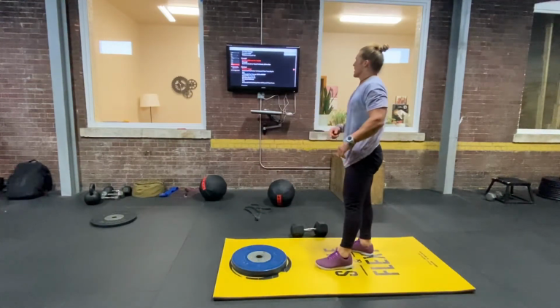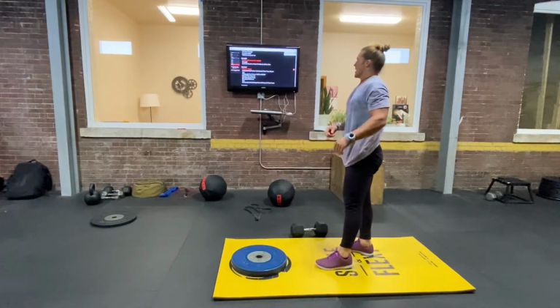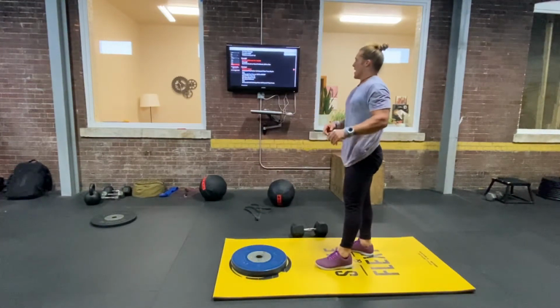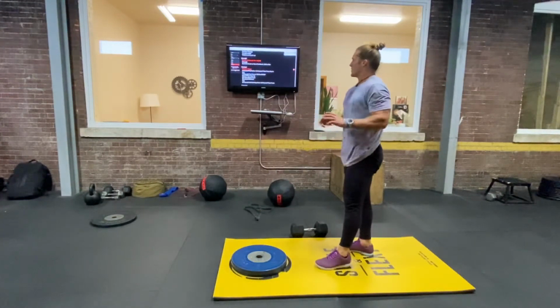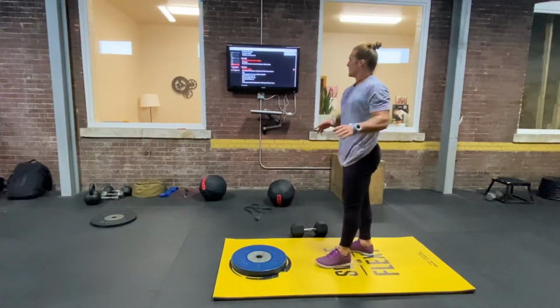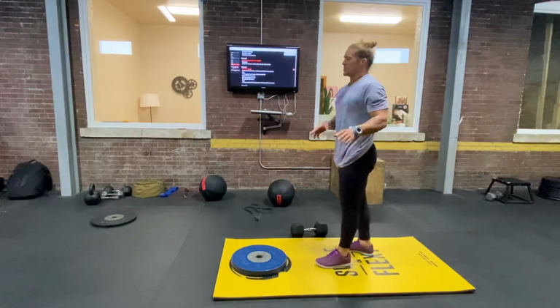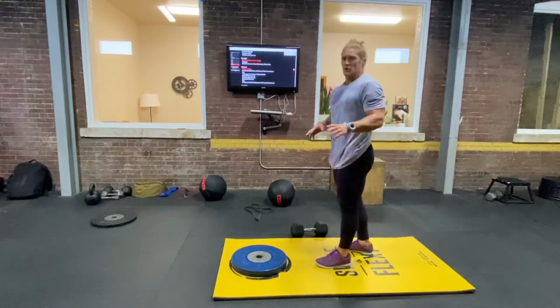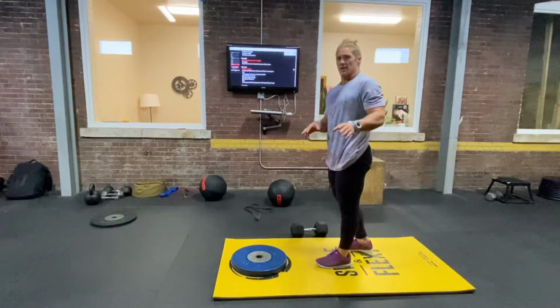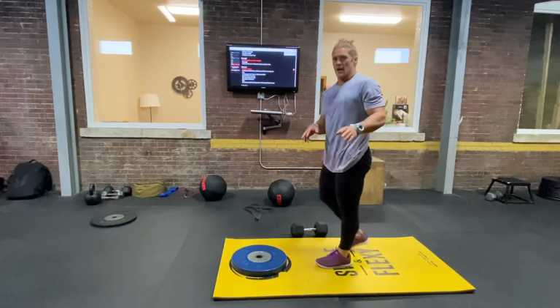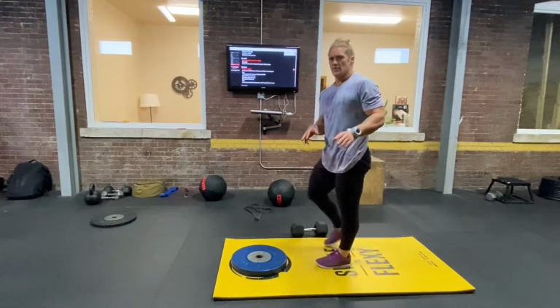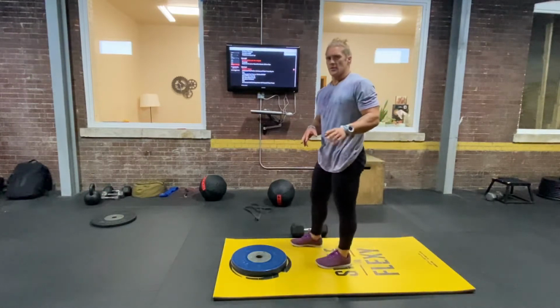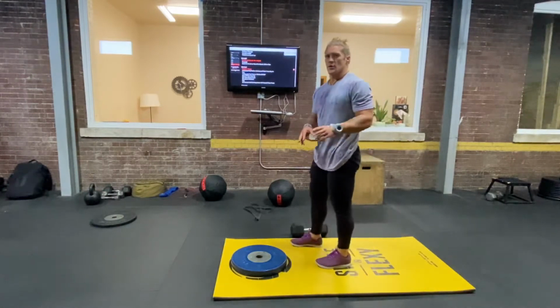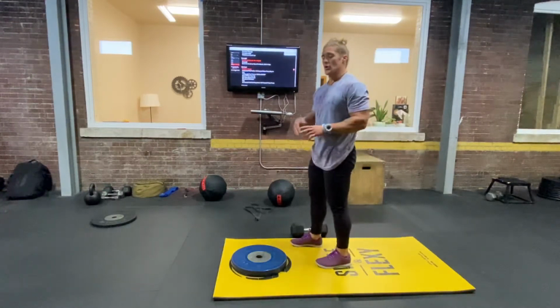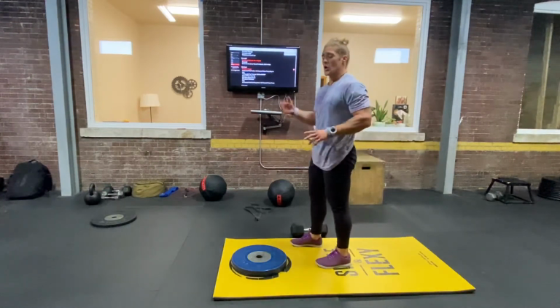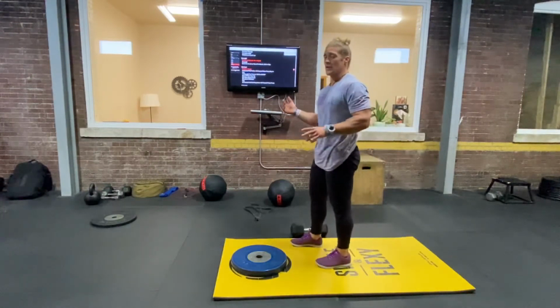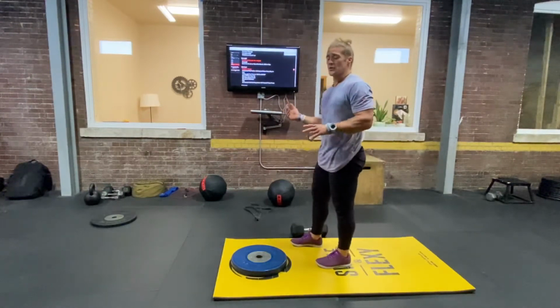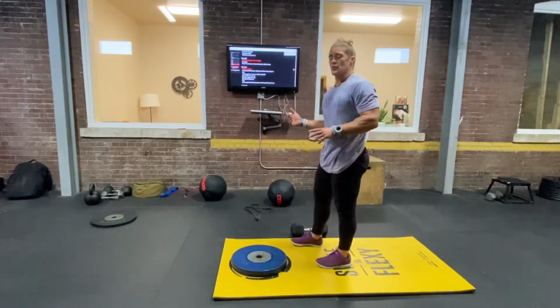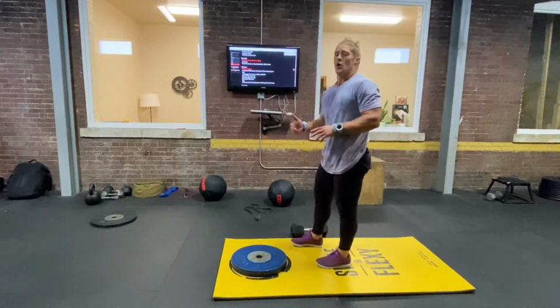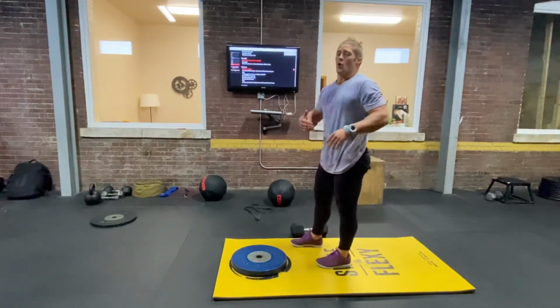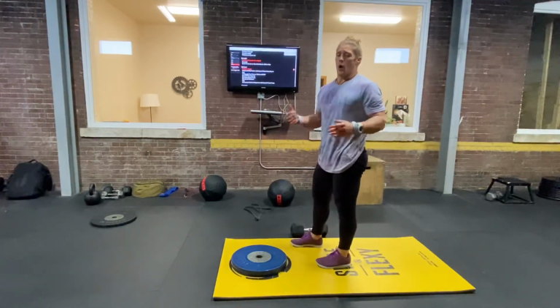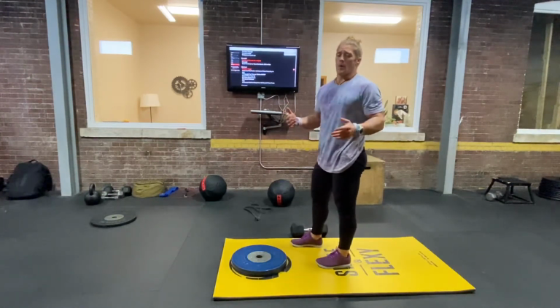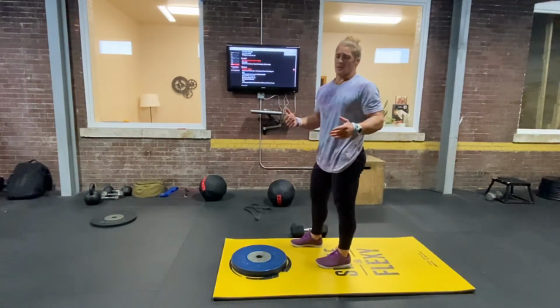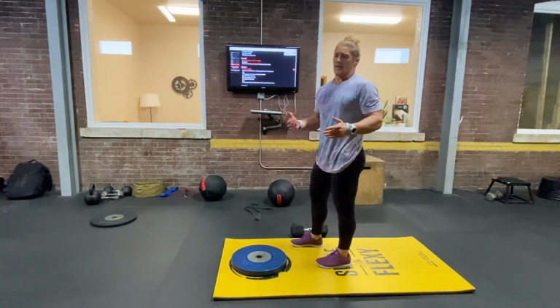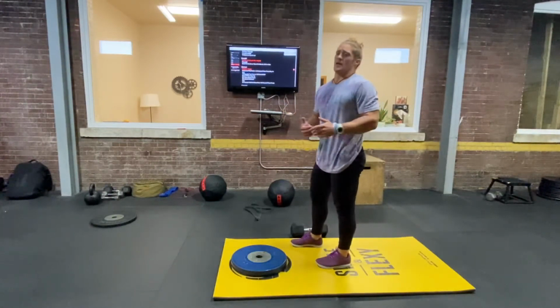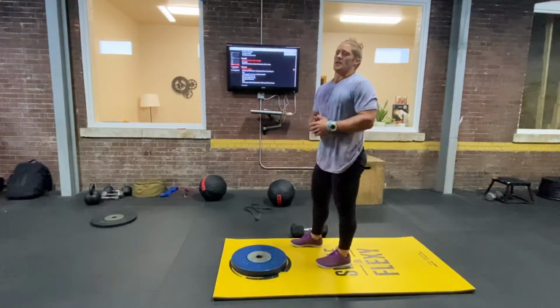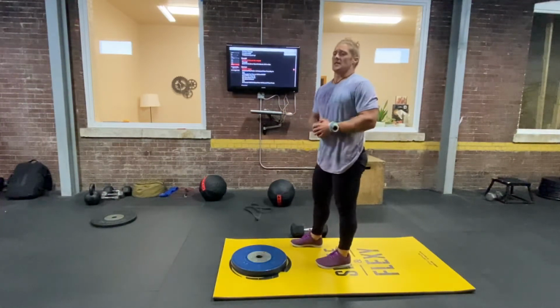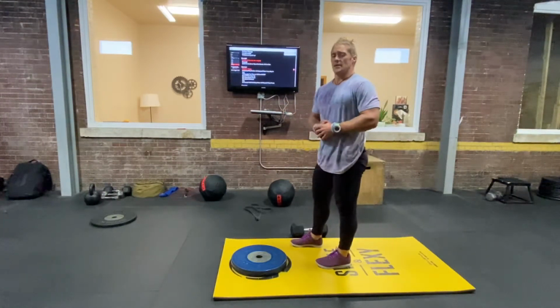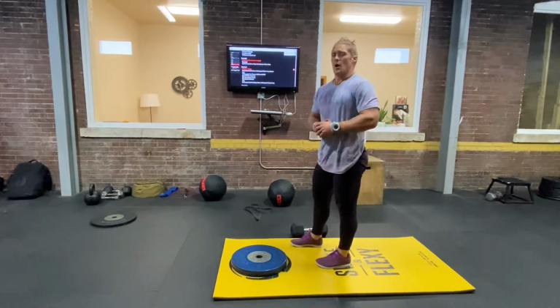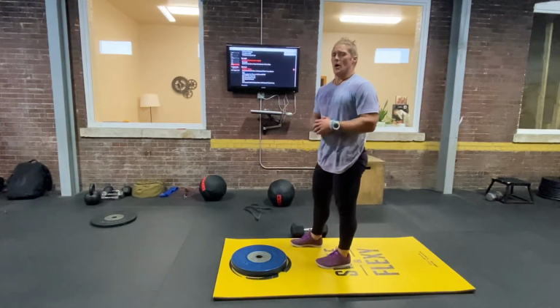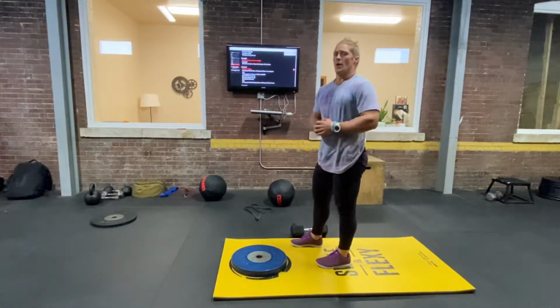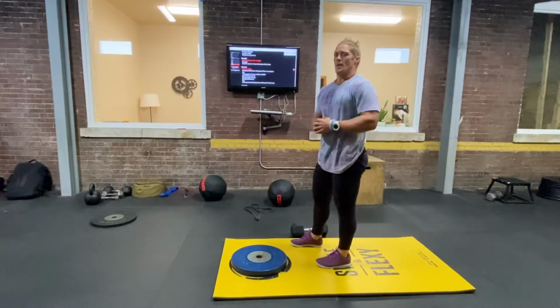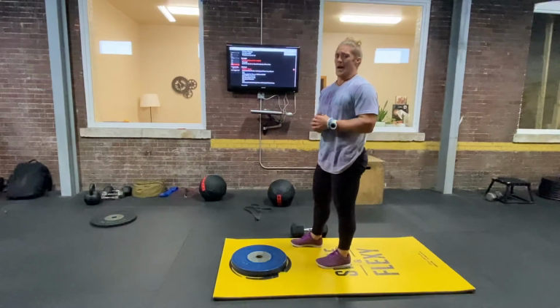After you finish your 10 rounds, you're going to go into wall balls again — 60 wall balls to finish.